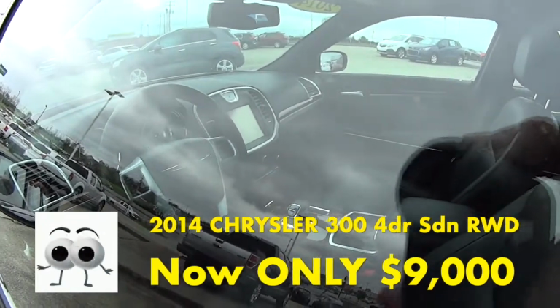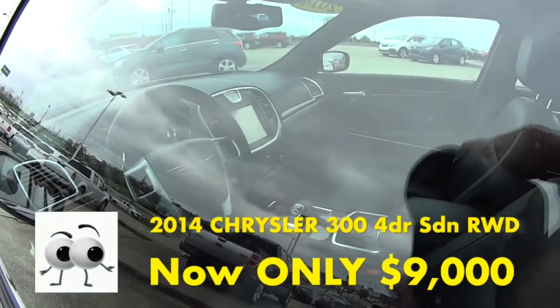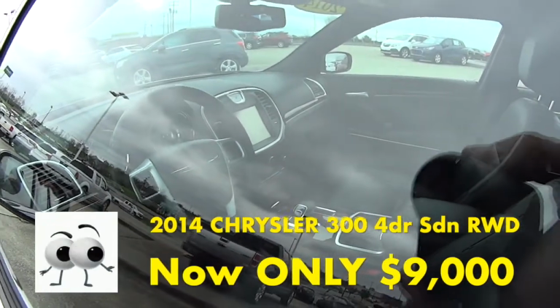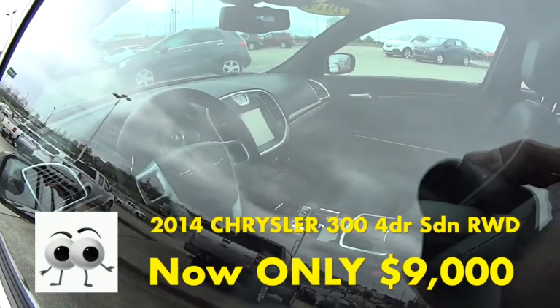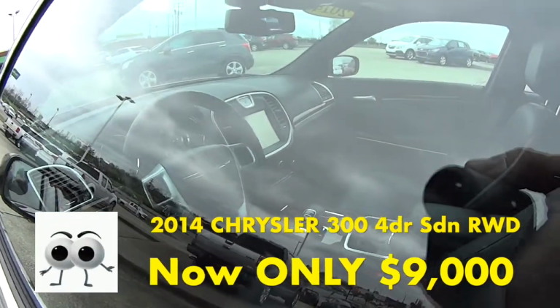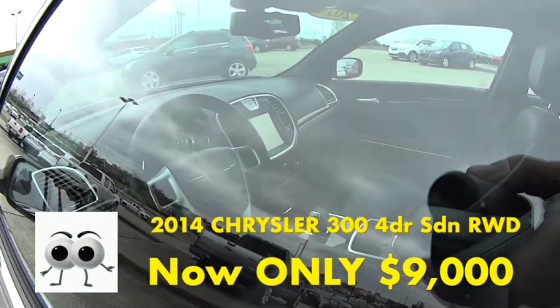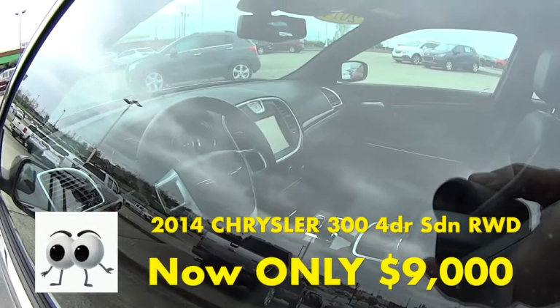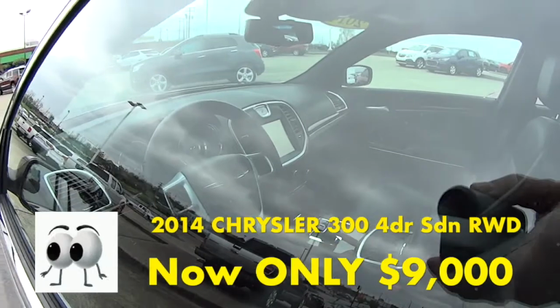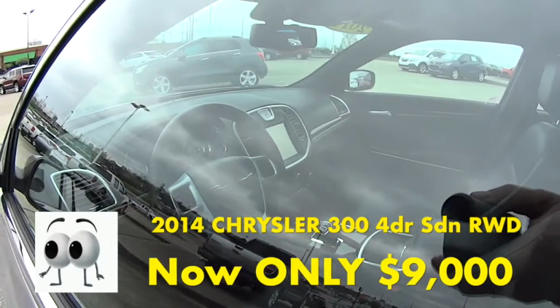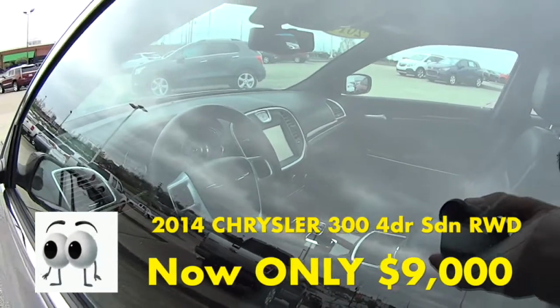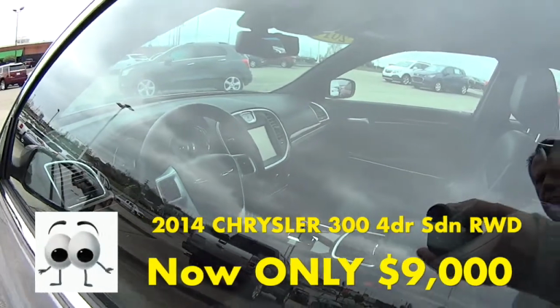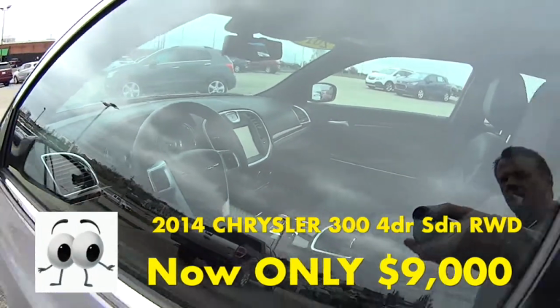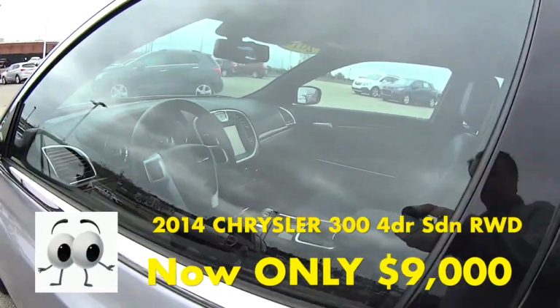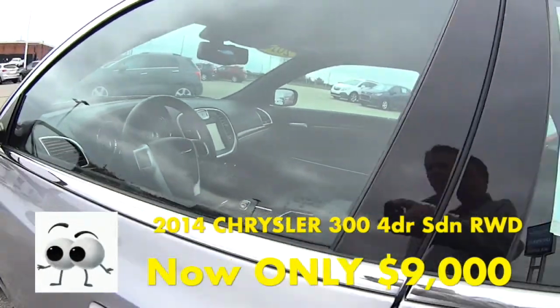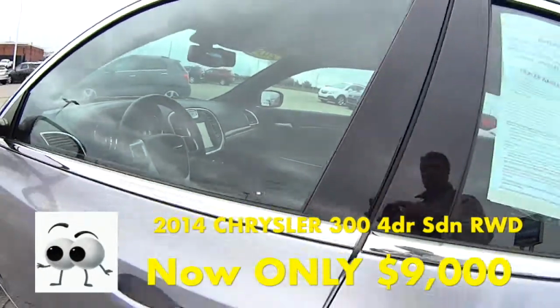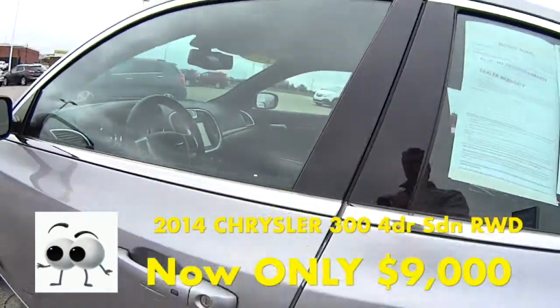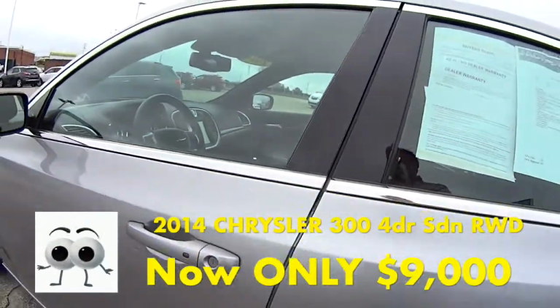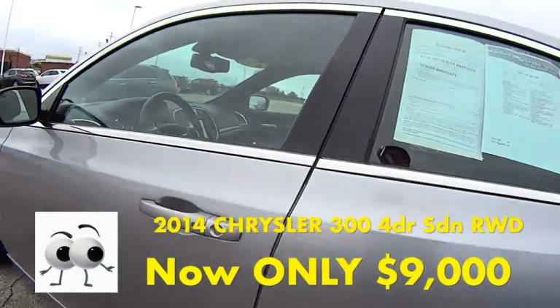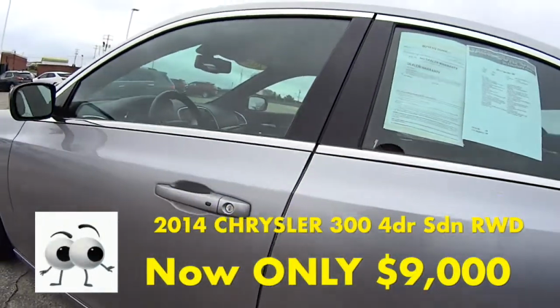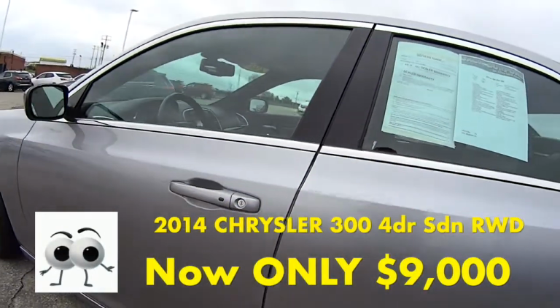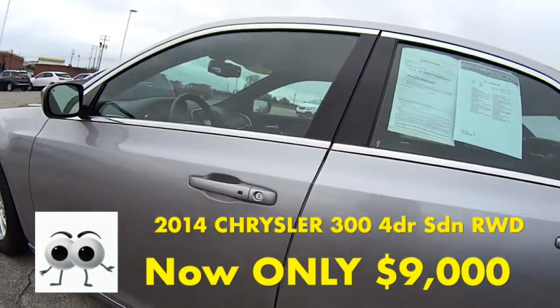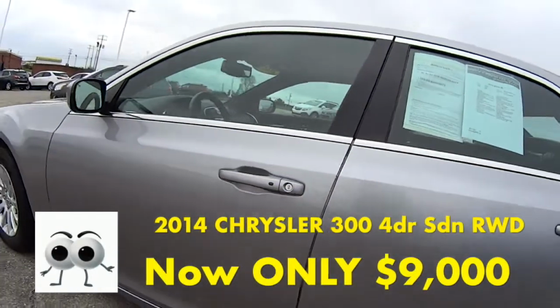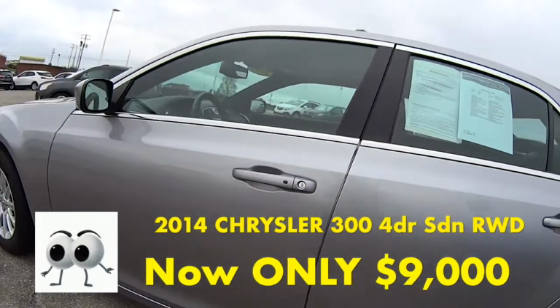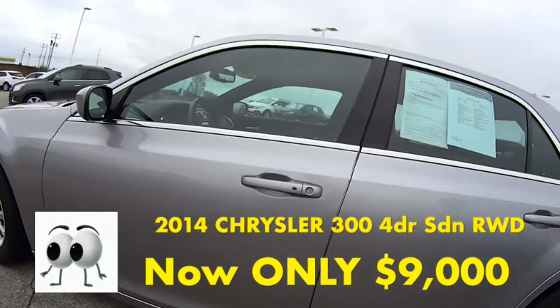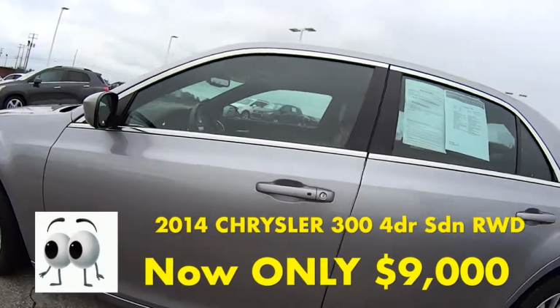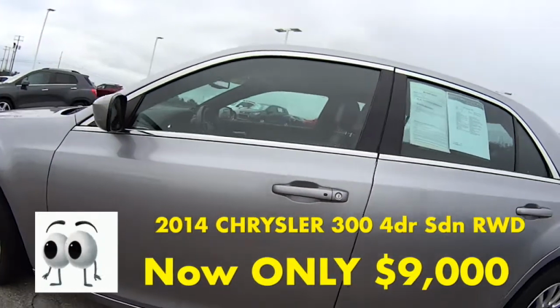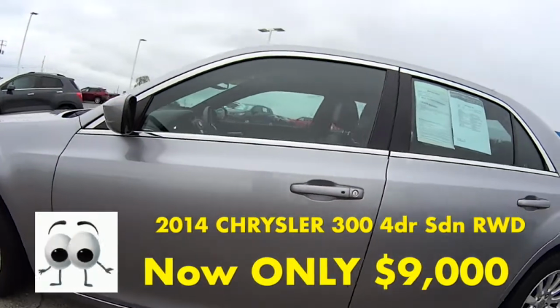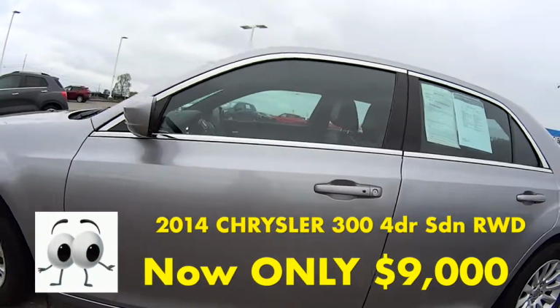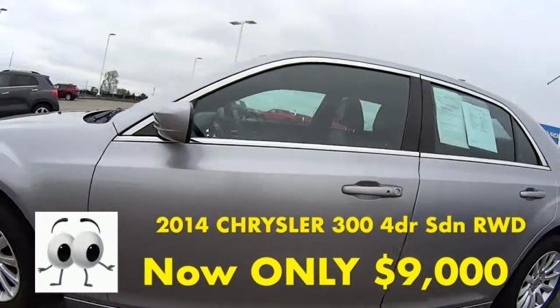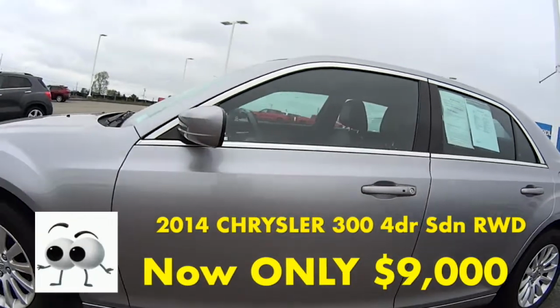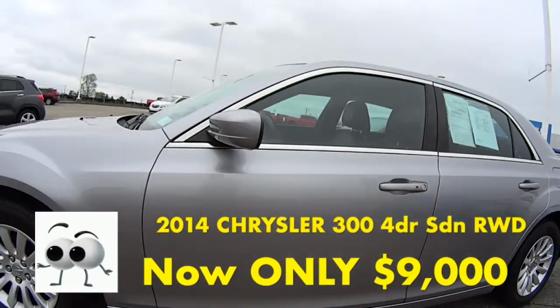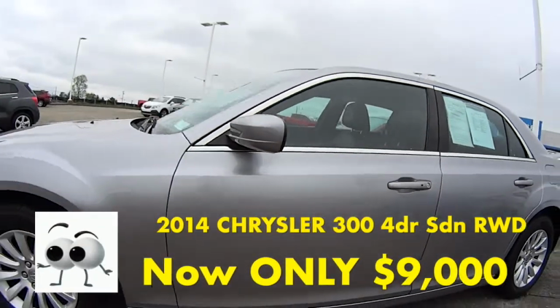You can get it now for only $9,000. That's right, only $9,000.